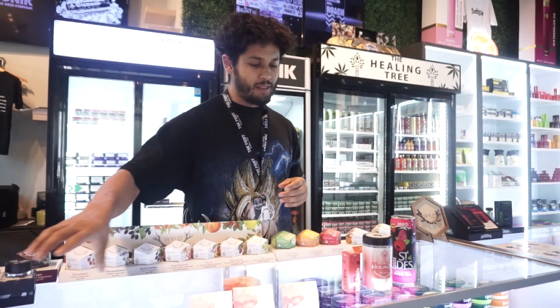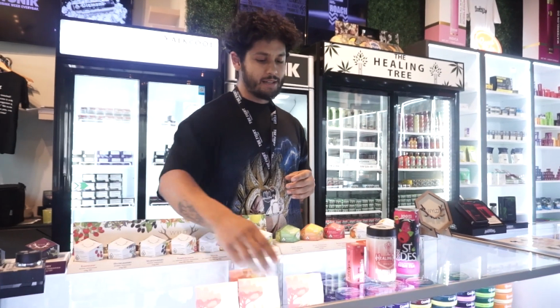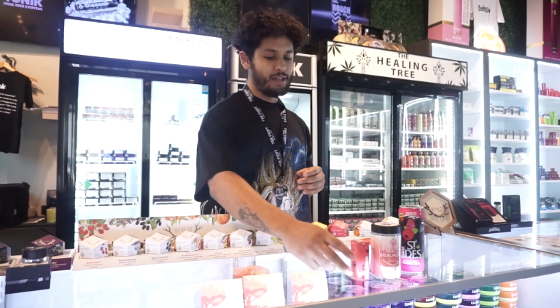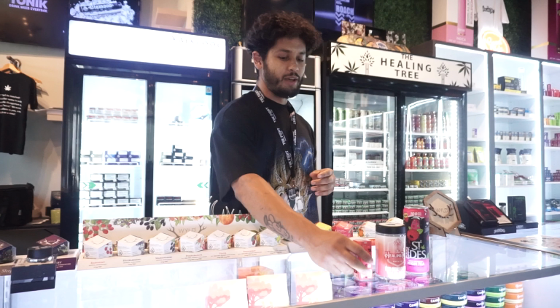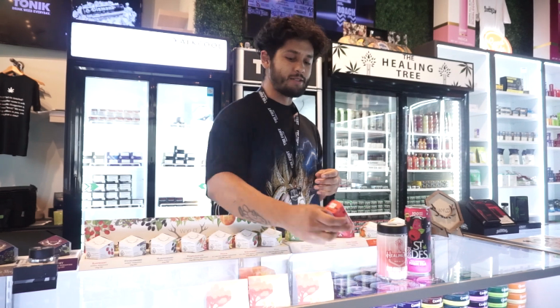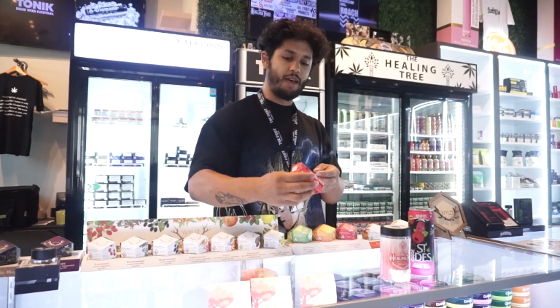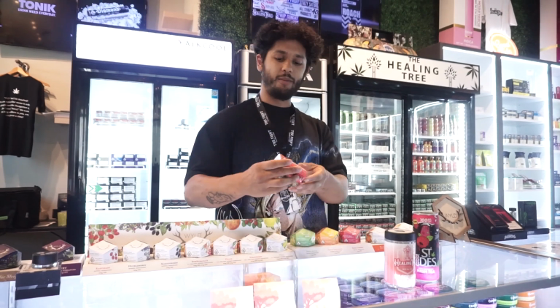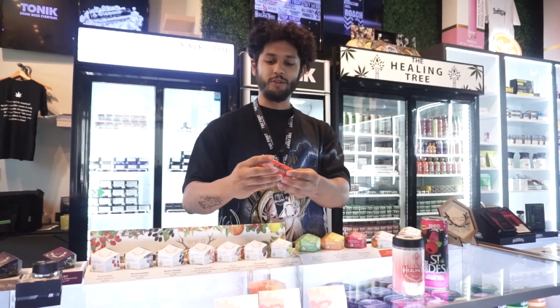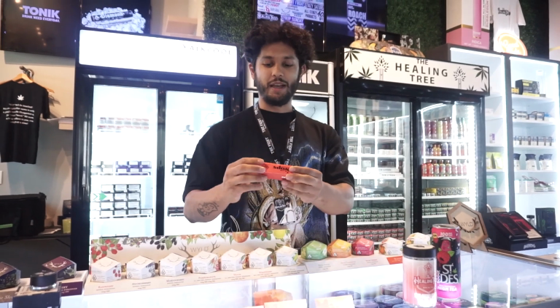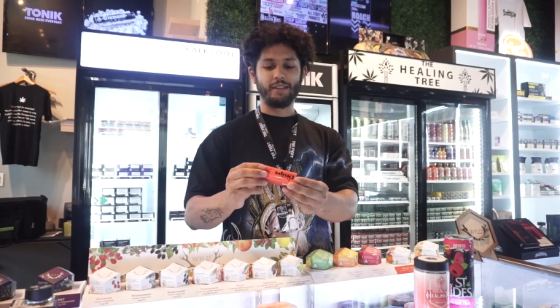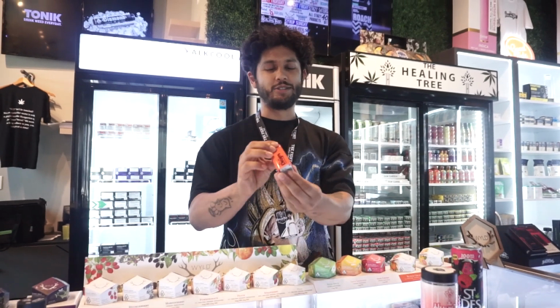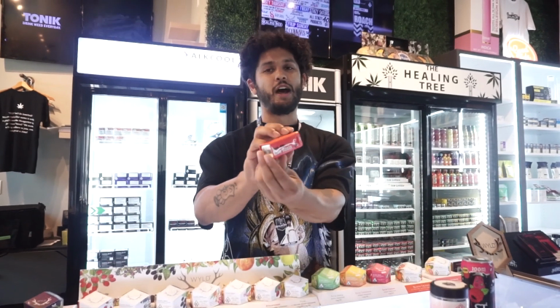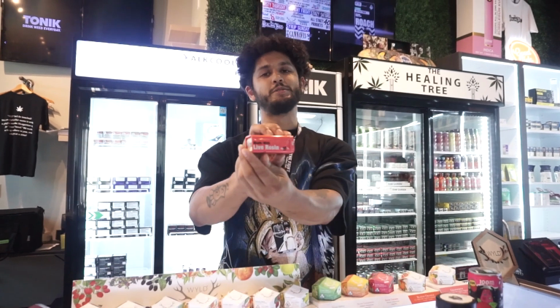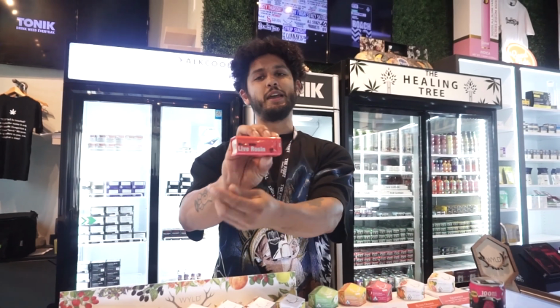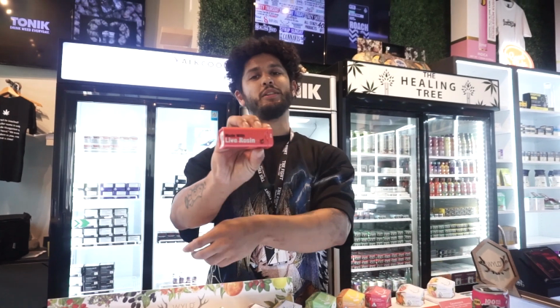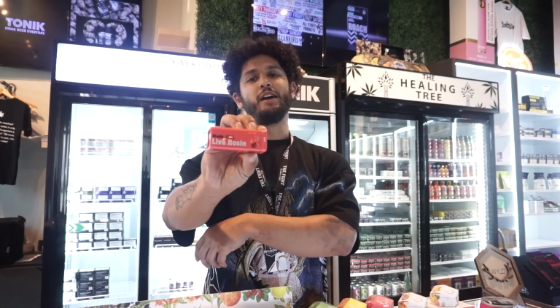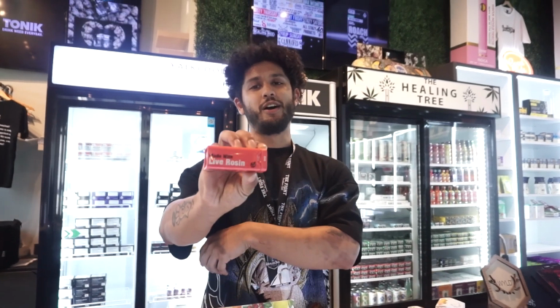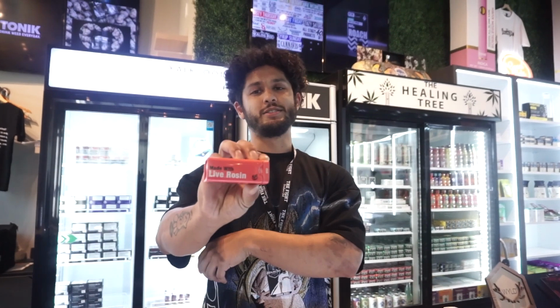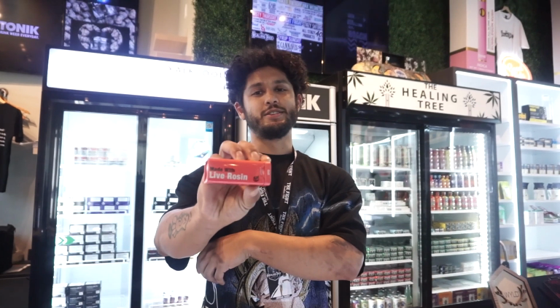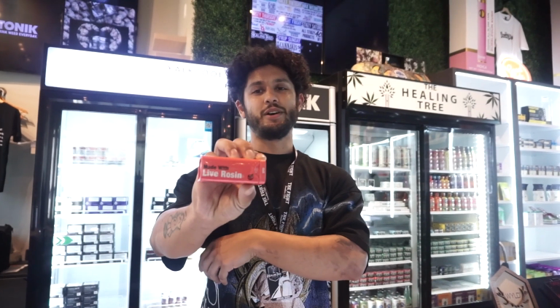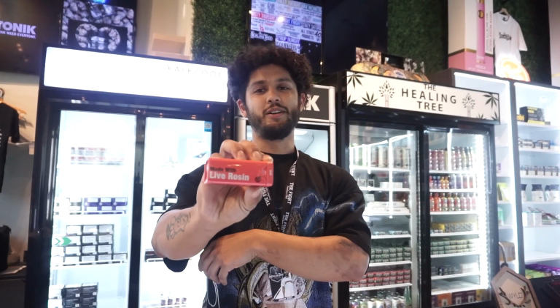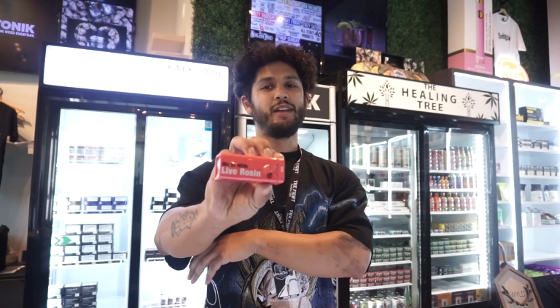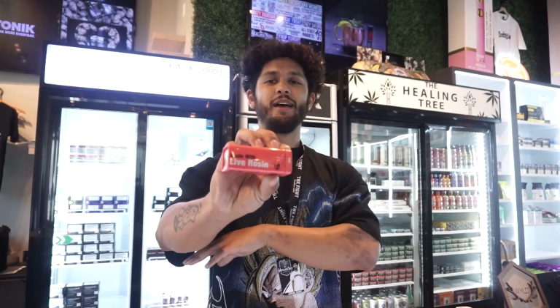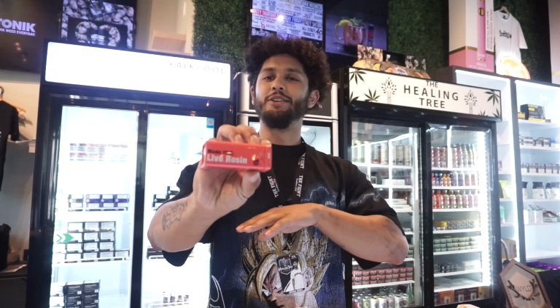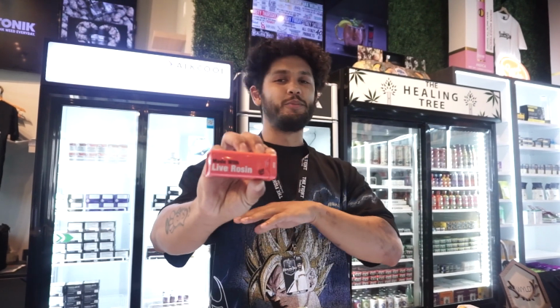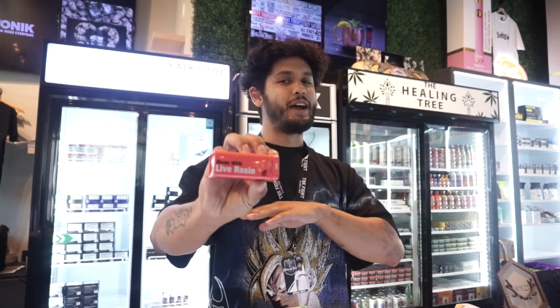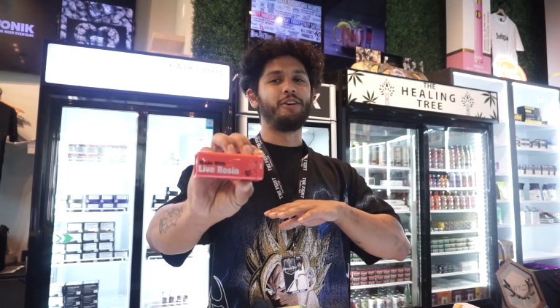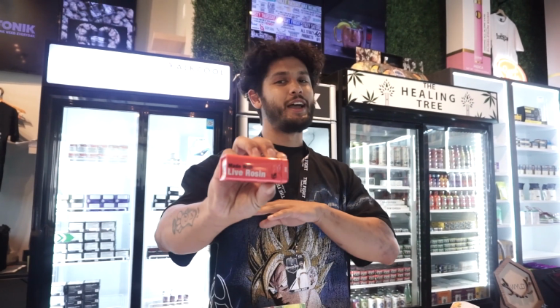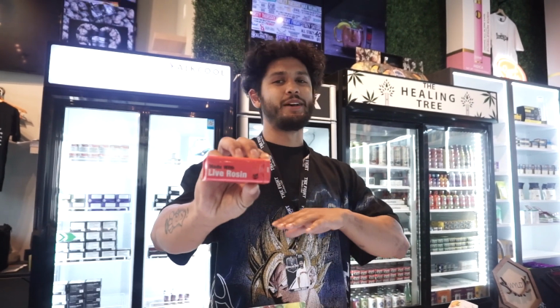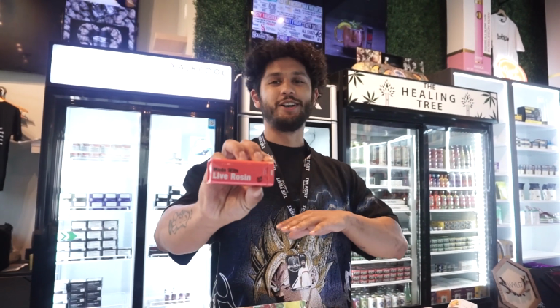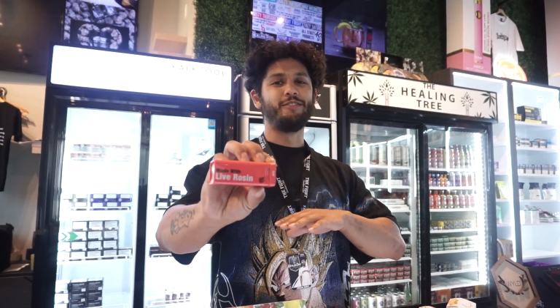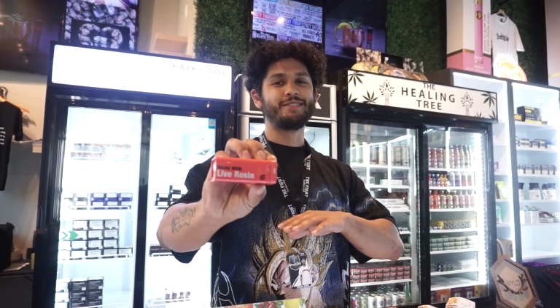Next up, we got some edibles. We got these drops made with live rosin as well. You know me, I don't like my solvents.